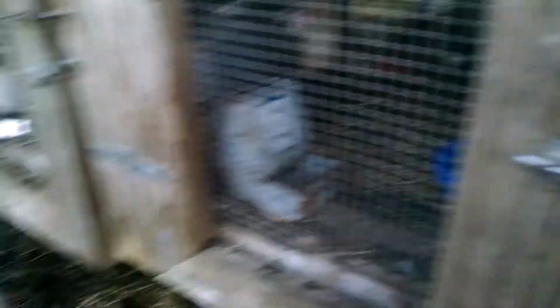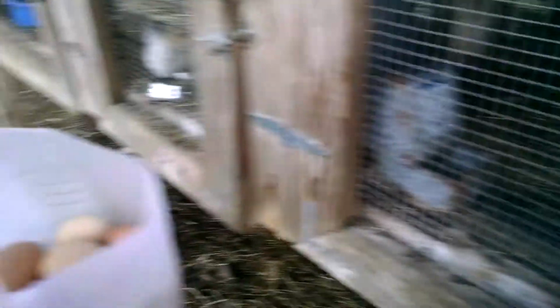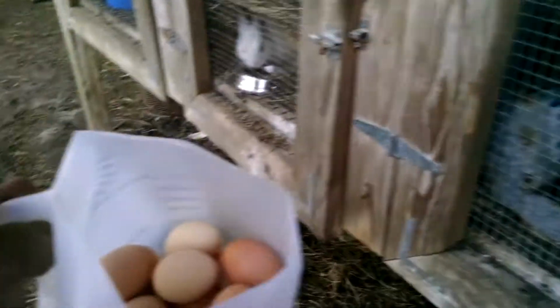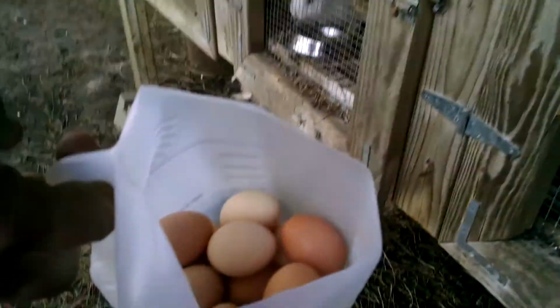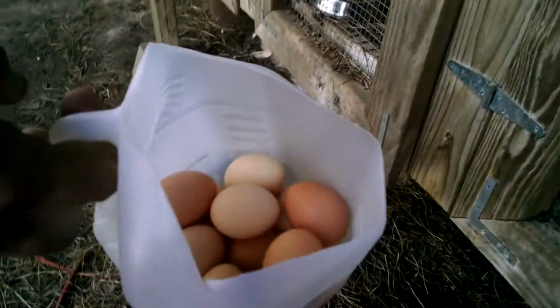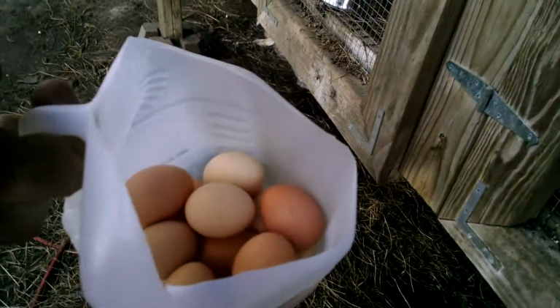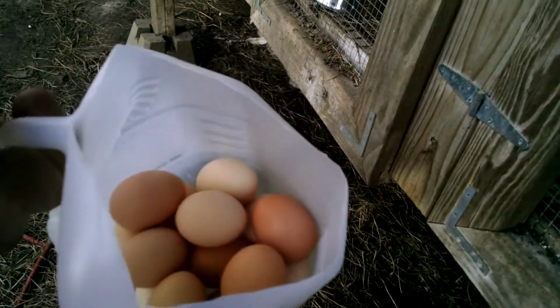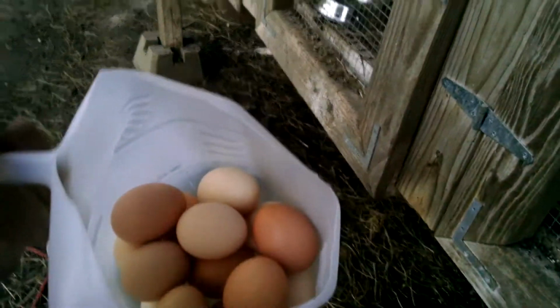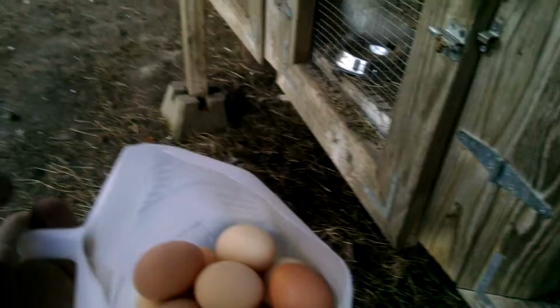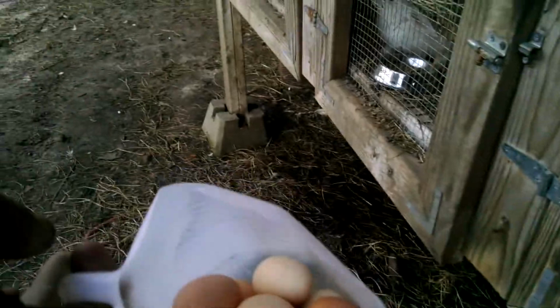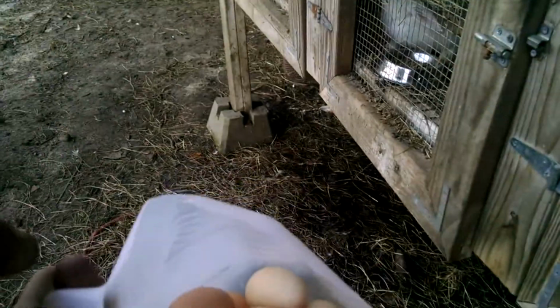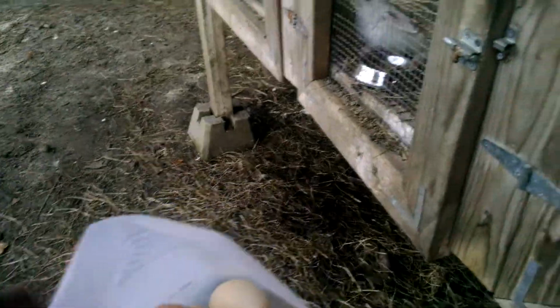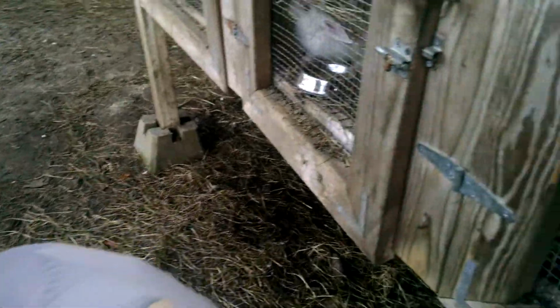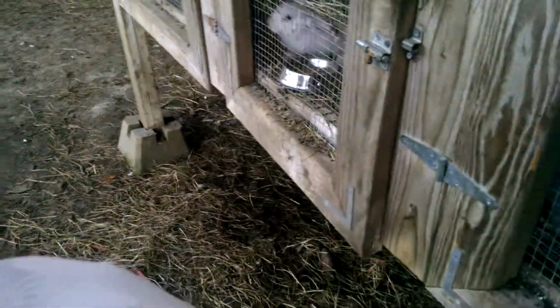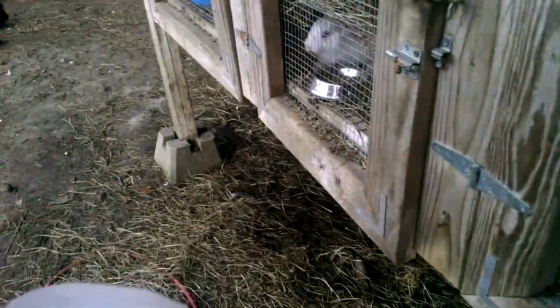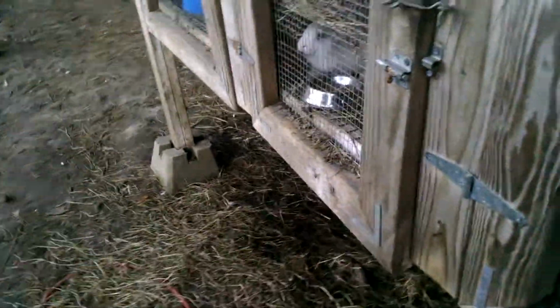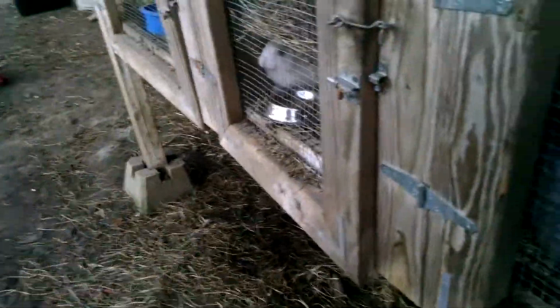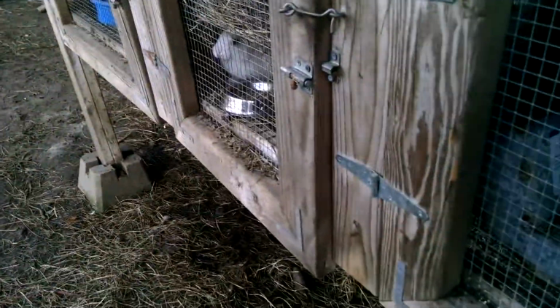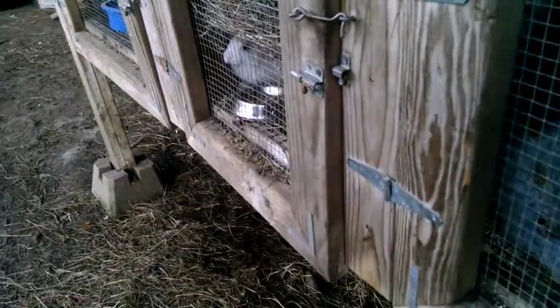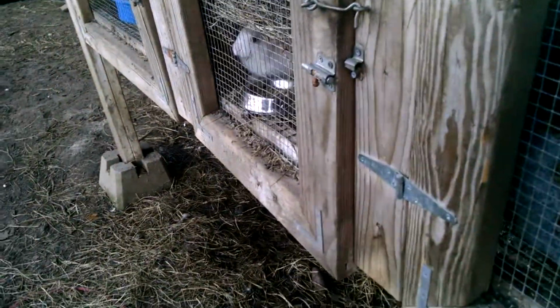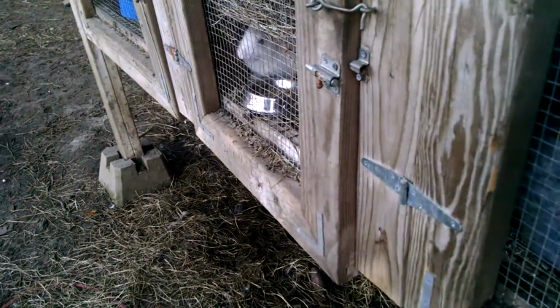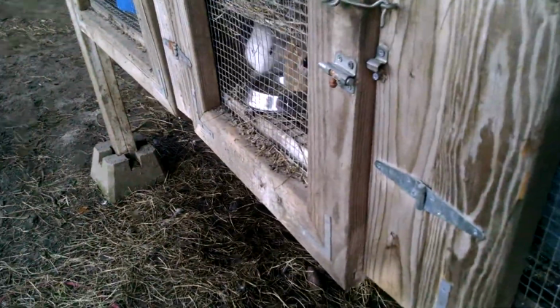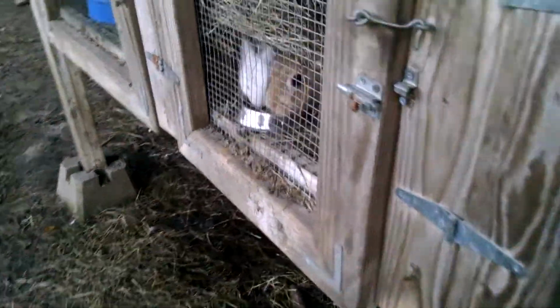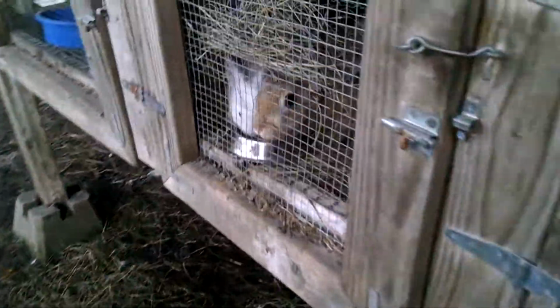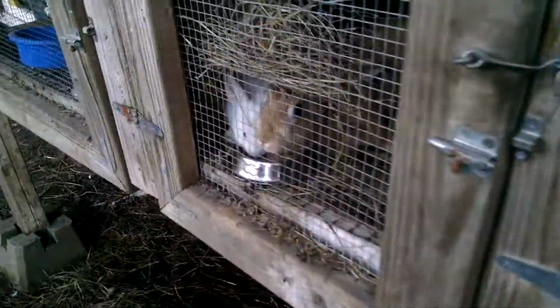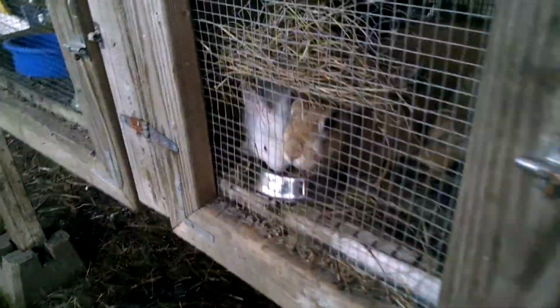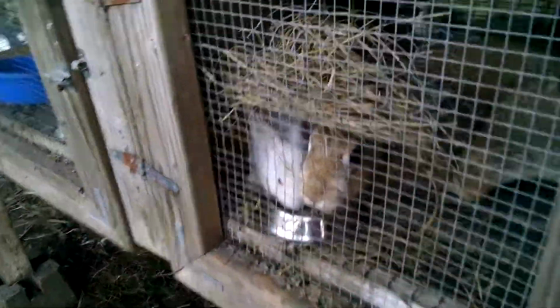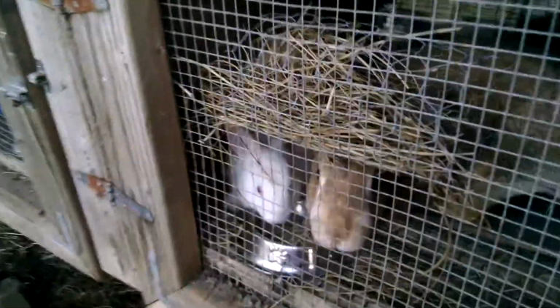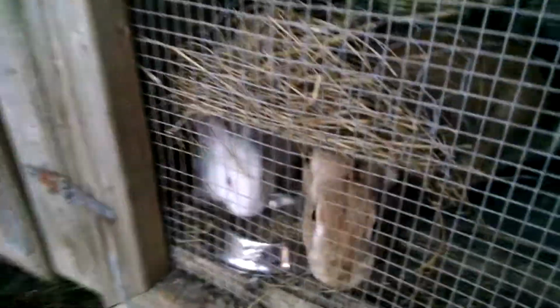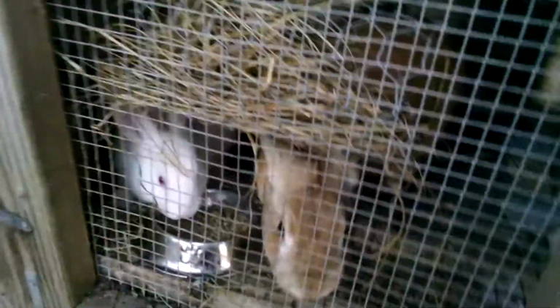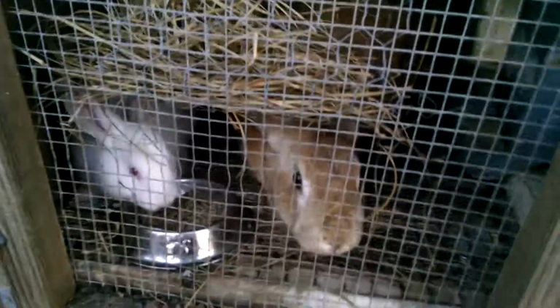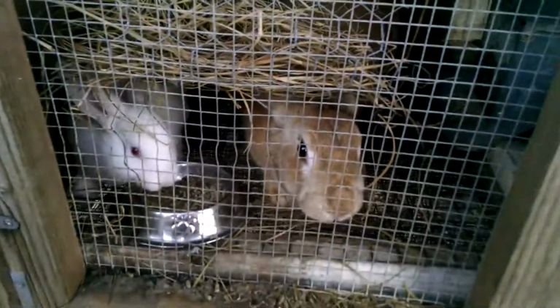How many eggs did we get? Fourteen. Fourteen again! Awesome! That's our lucky number, huh? Fourteen birds, fourteen eggs. That's what I'm talking about.